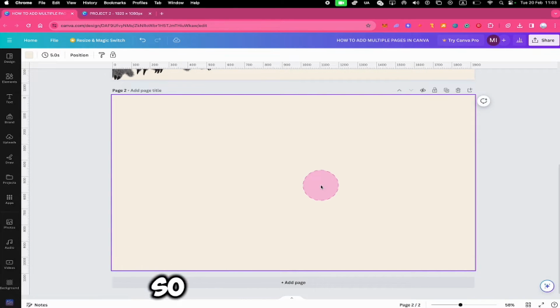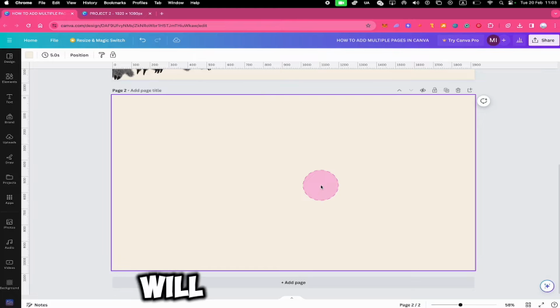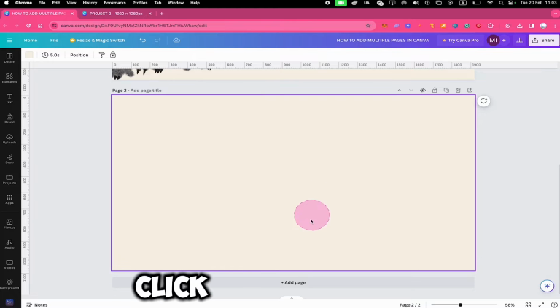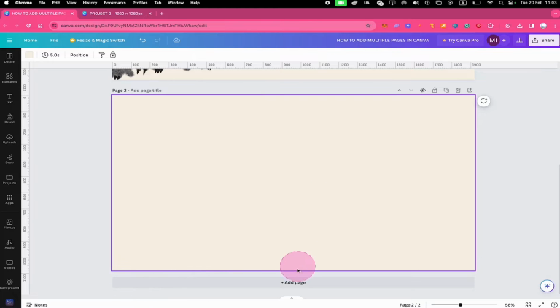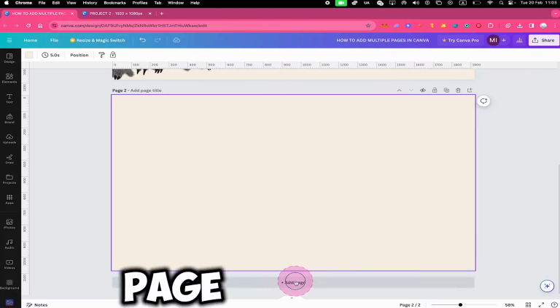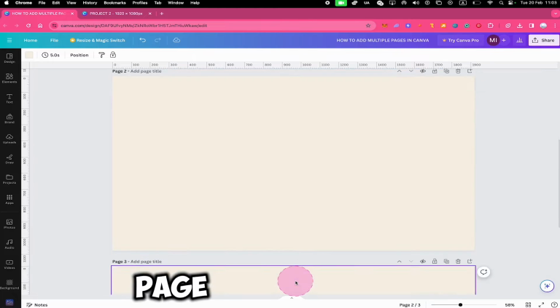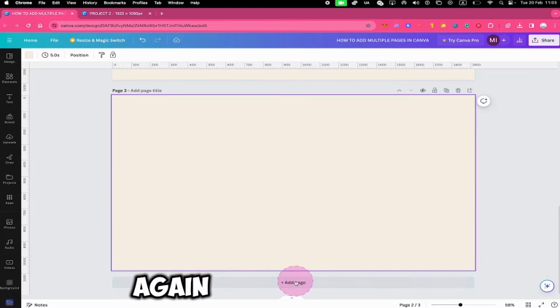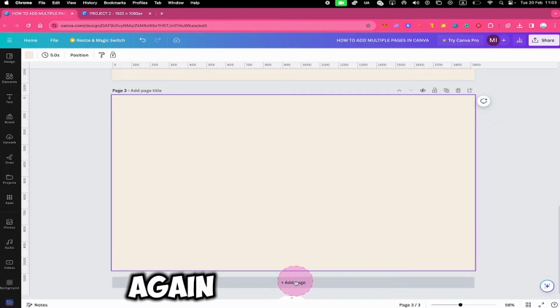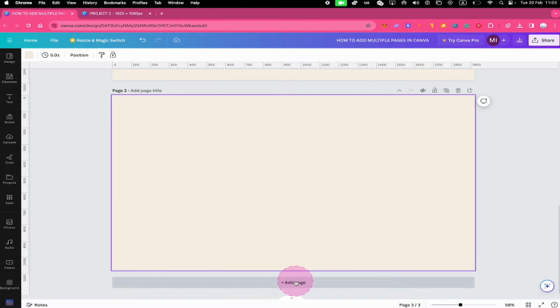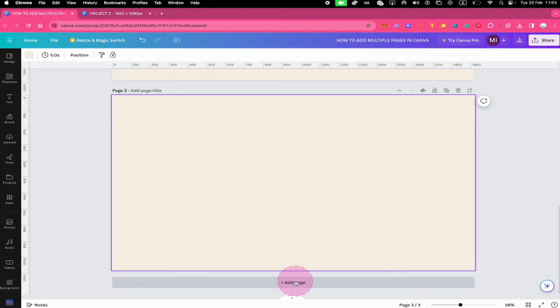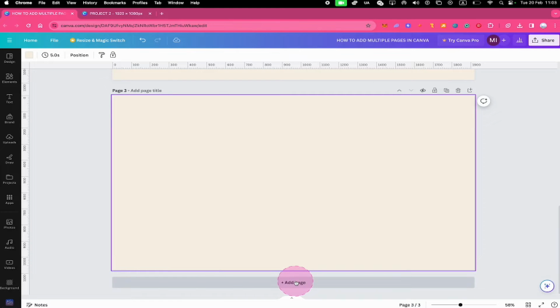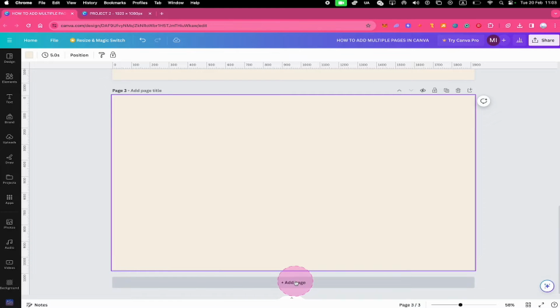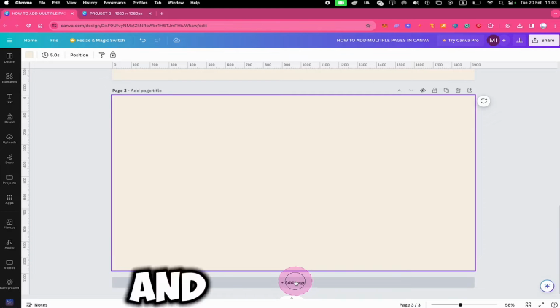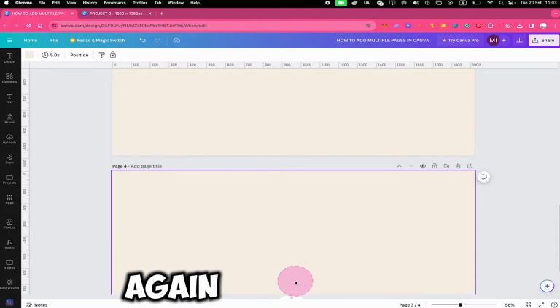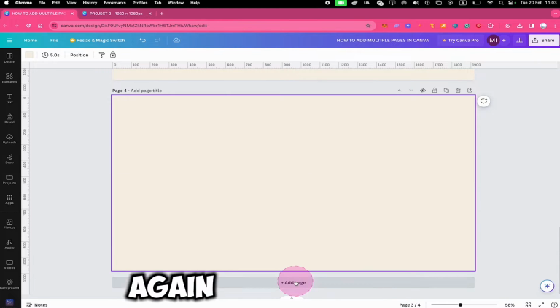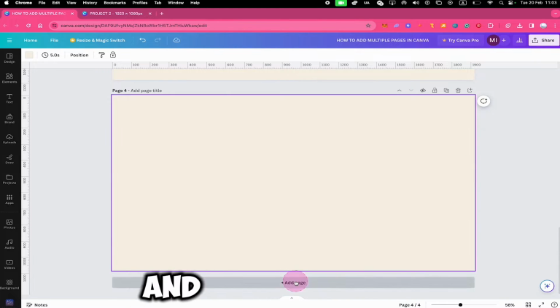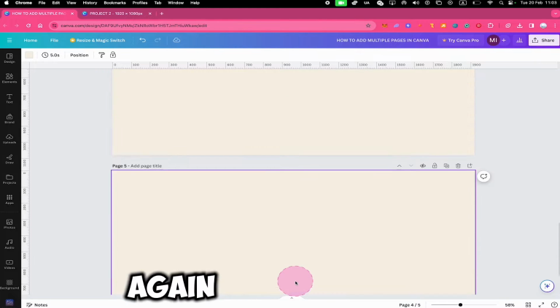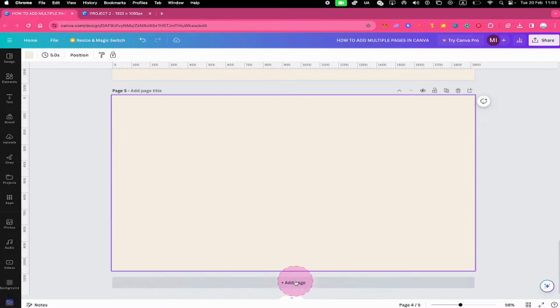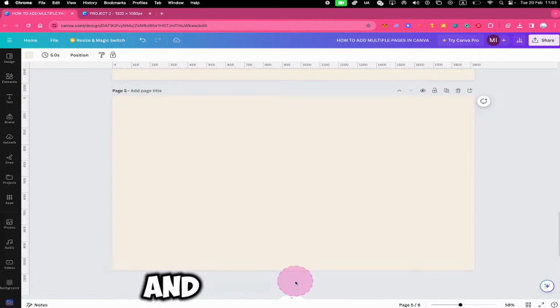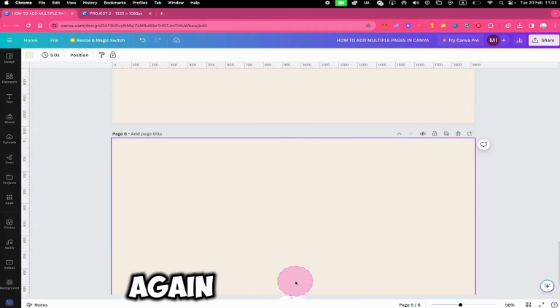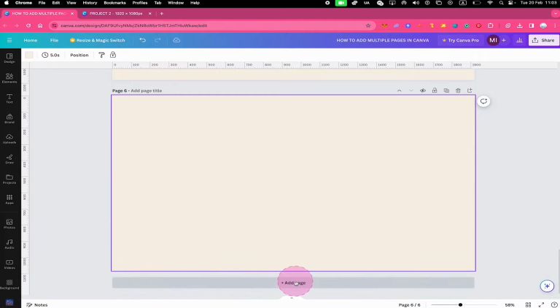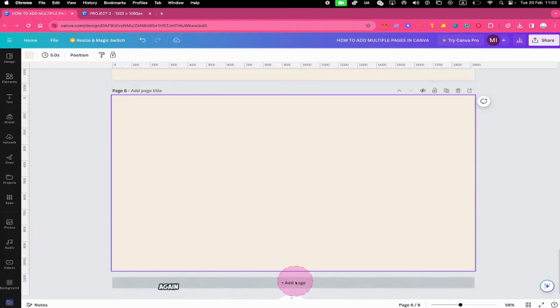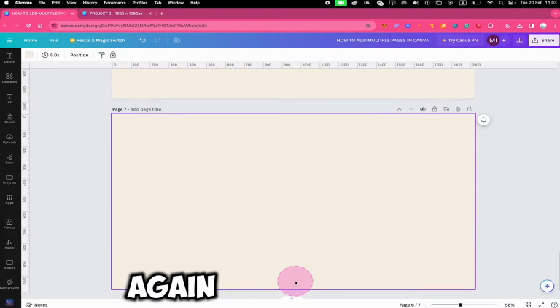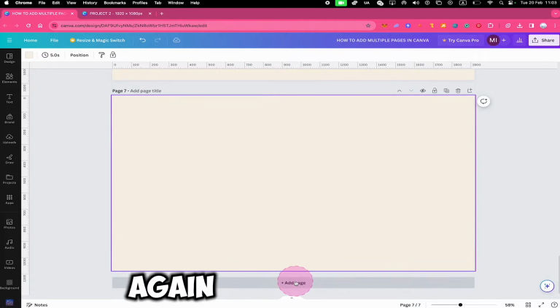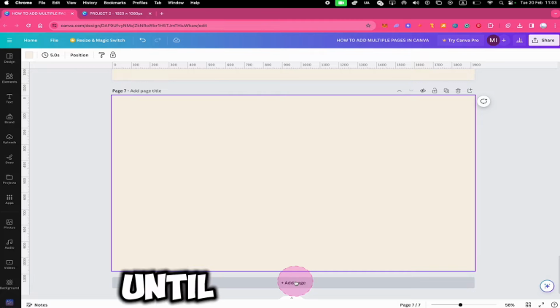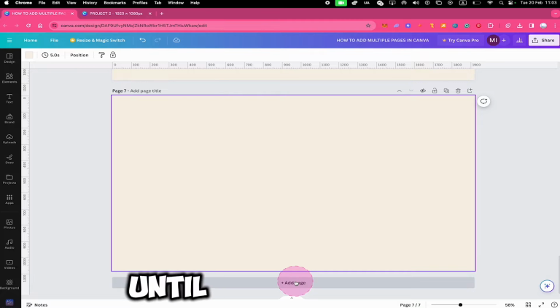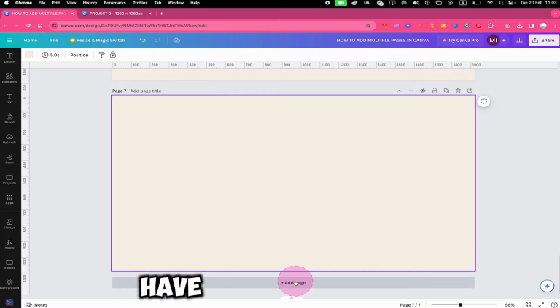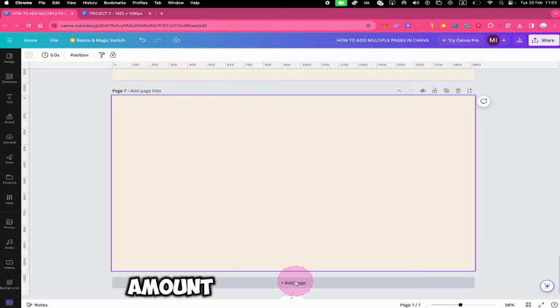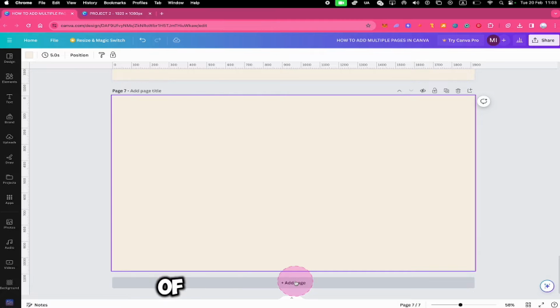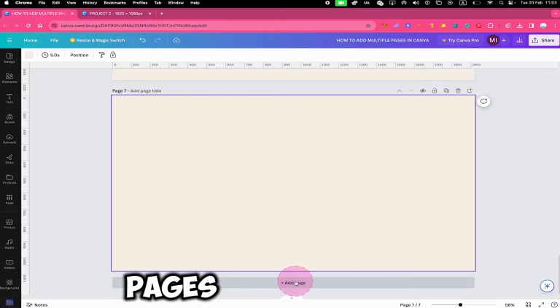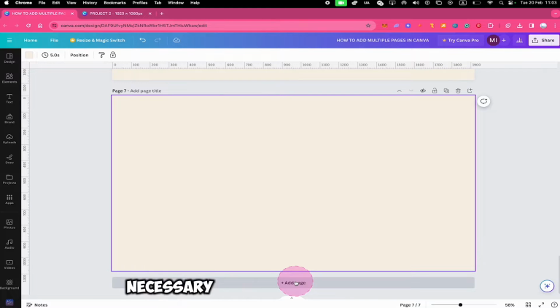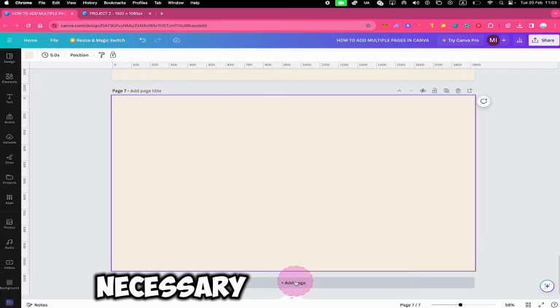So I will click on Add Page again and again, until I have the amount of pages necessary.